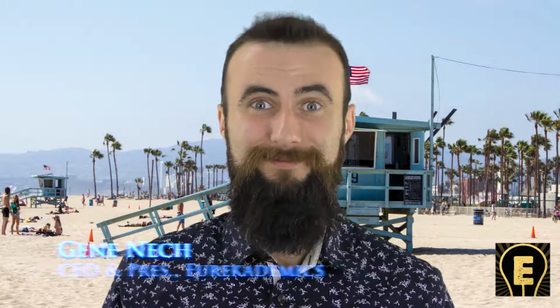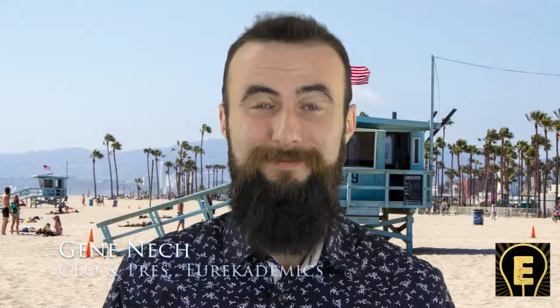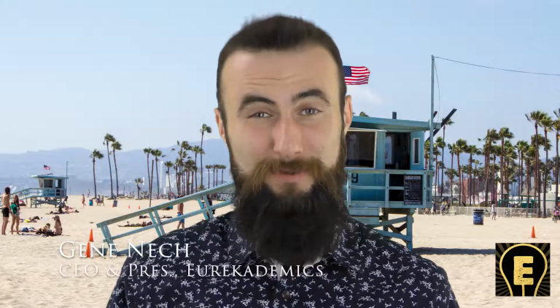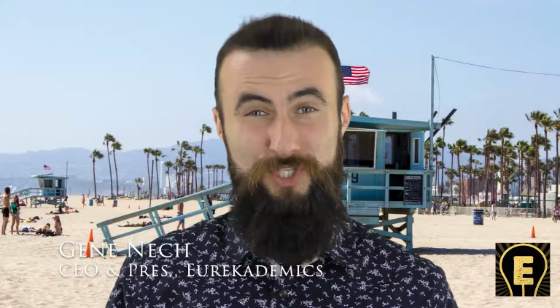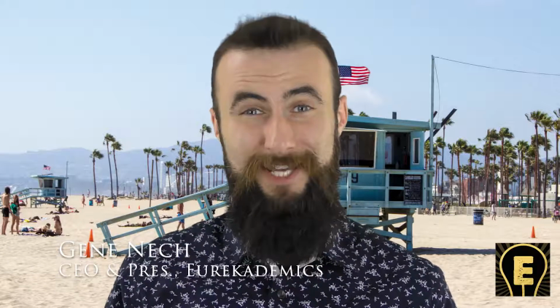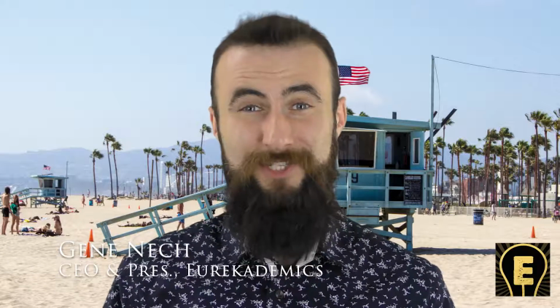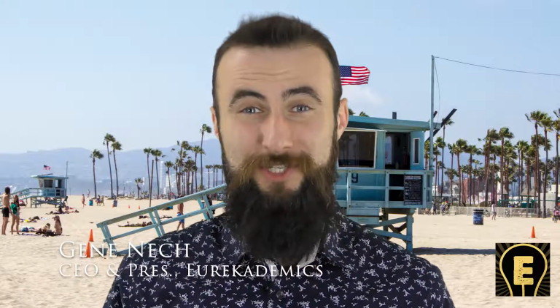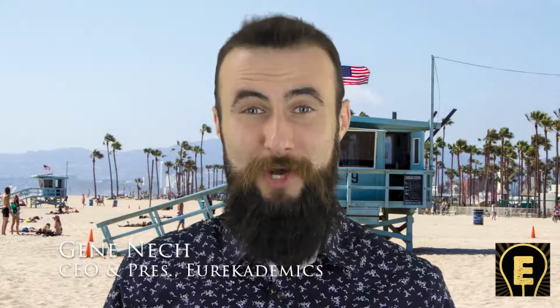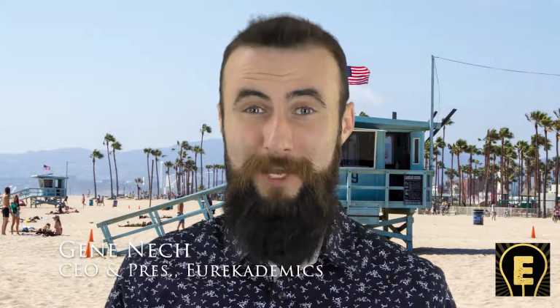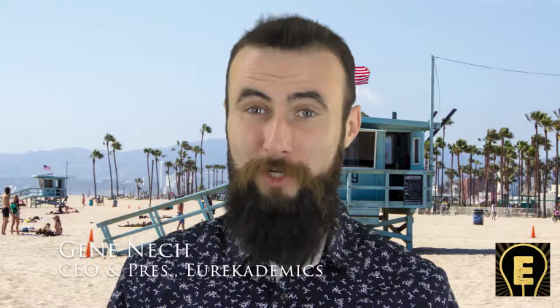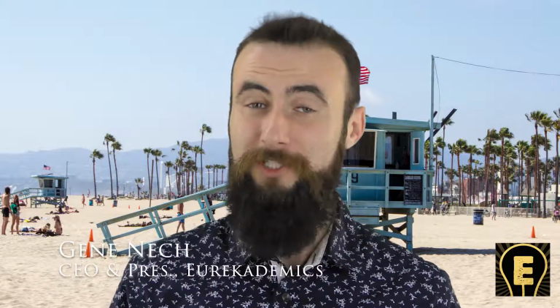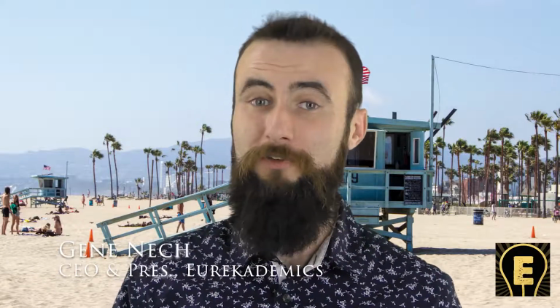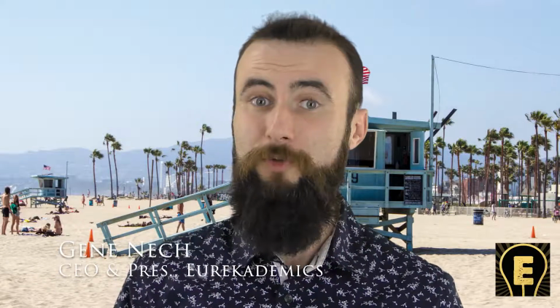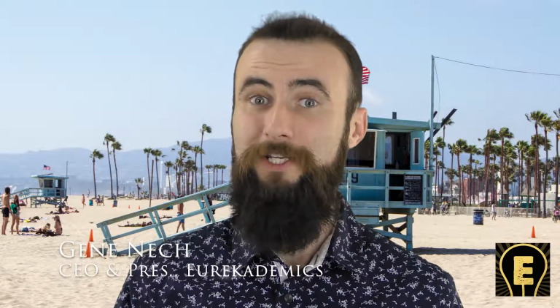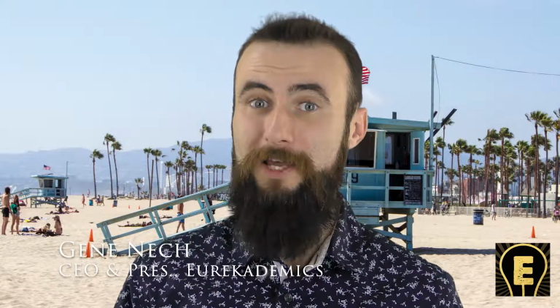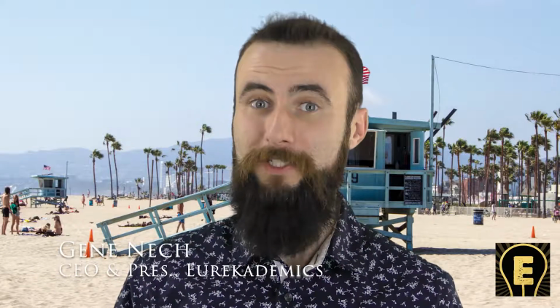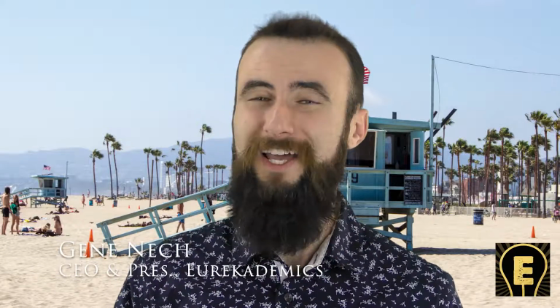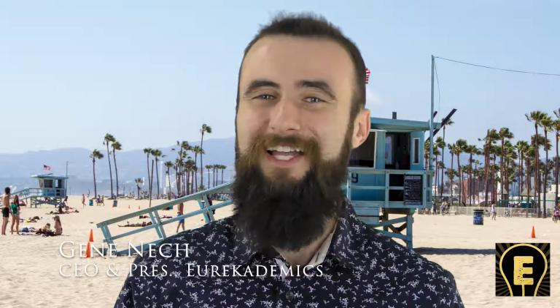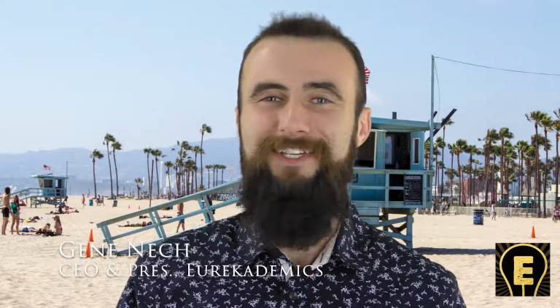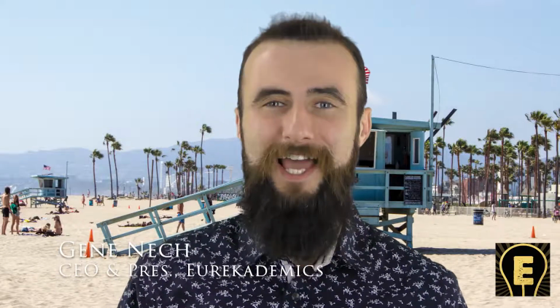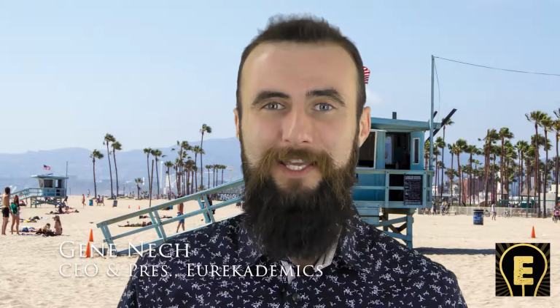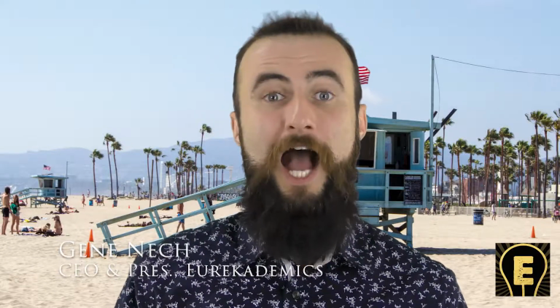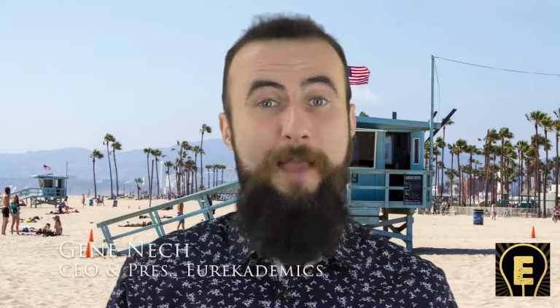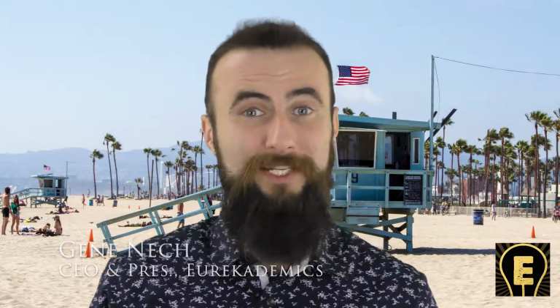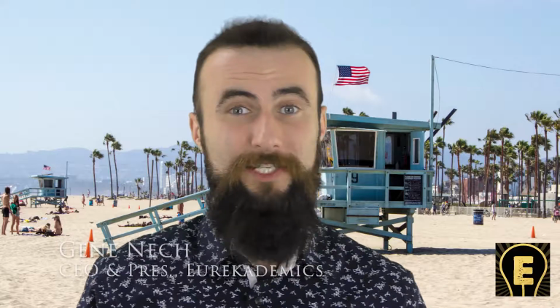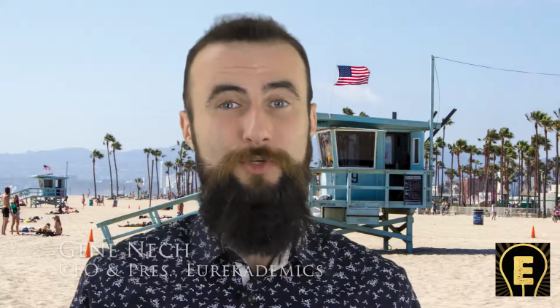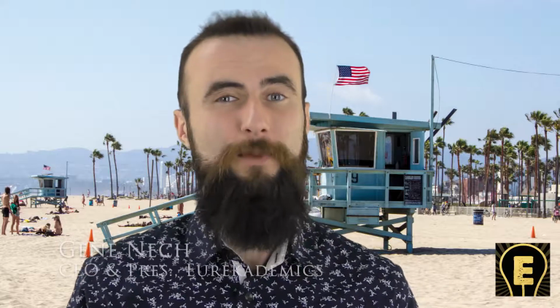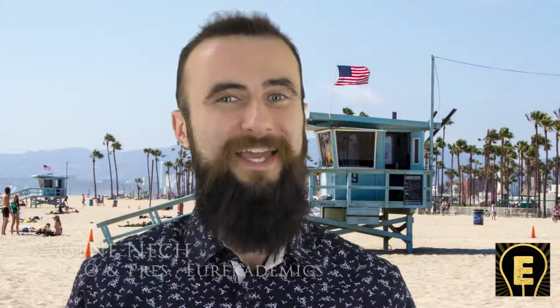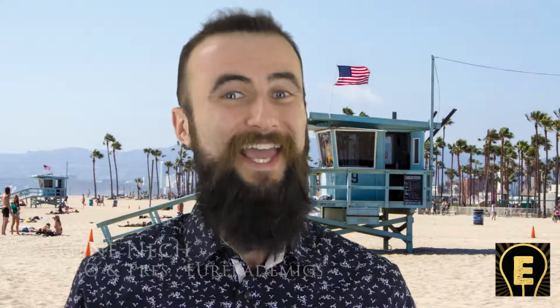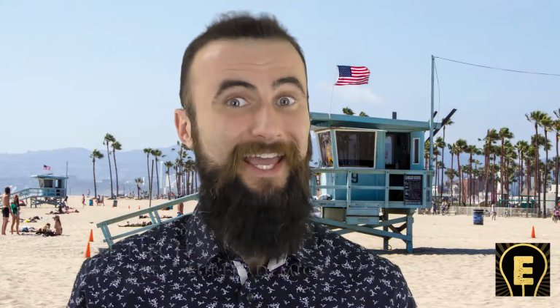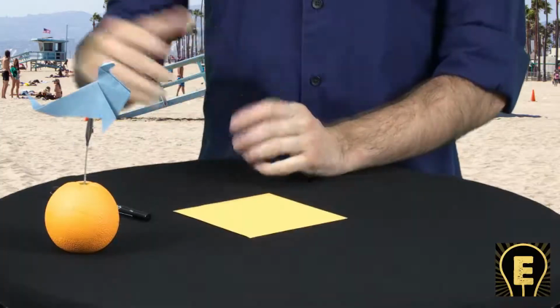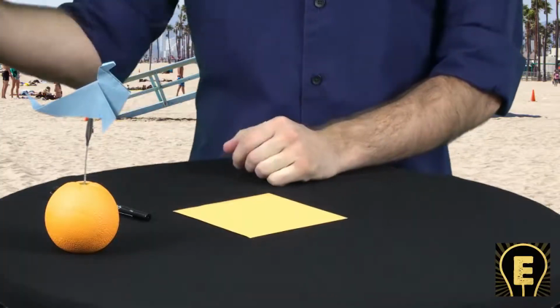My name is Gene Nech, CEO and president of Eurekademics, and today I'm going to teach you how to make a seal.